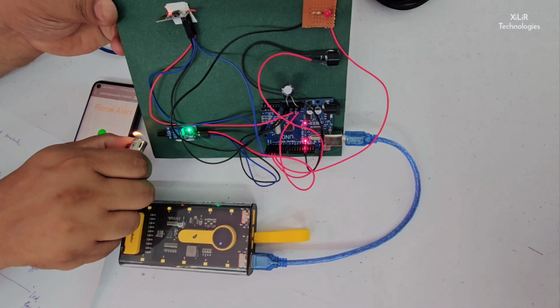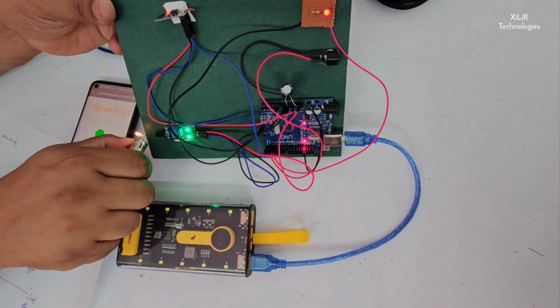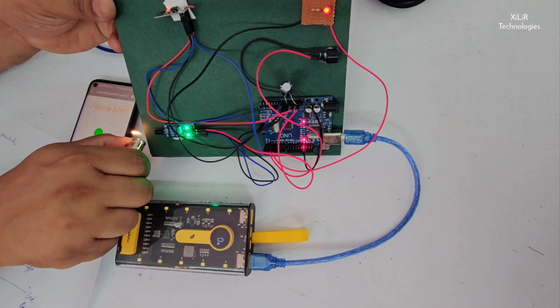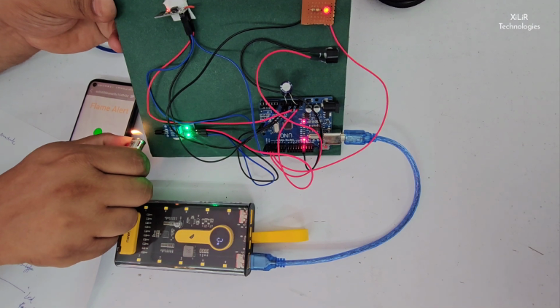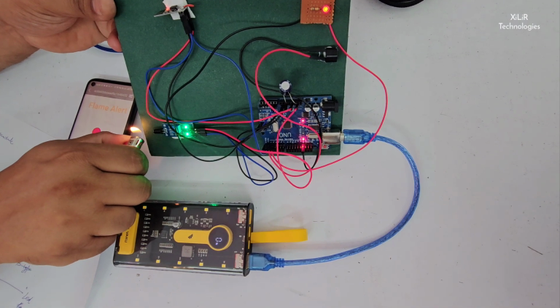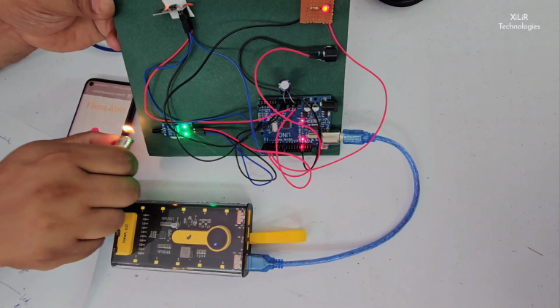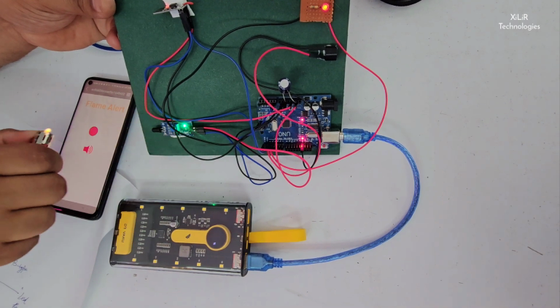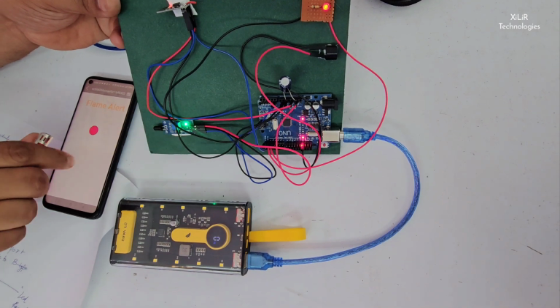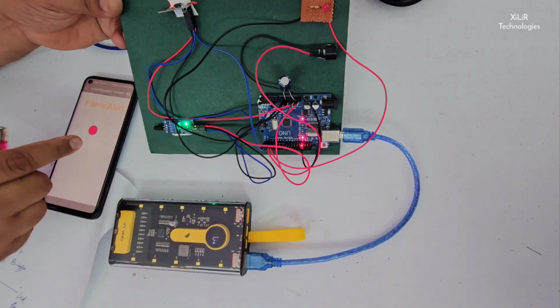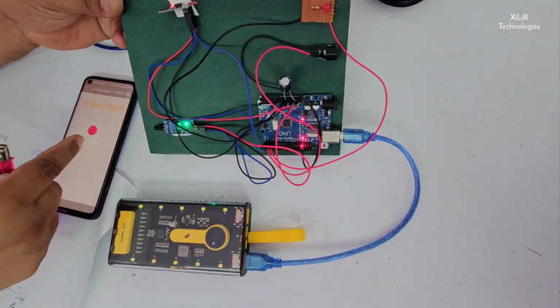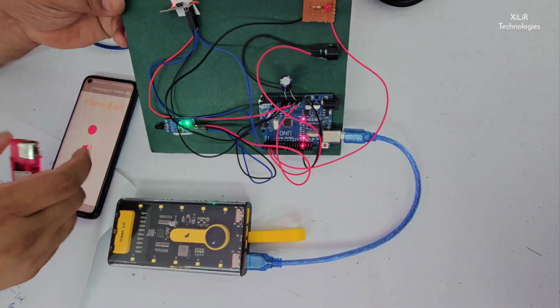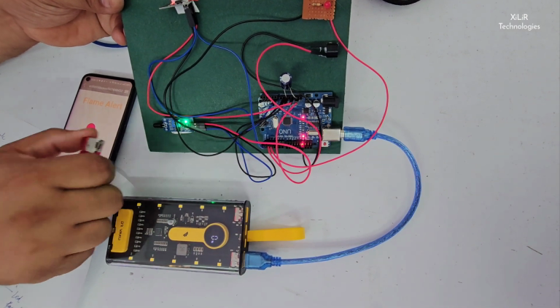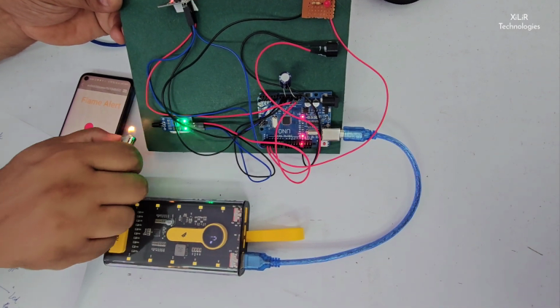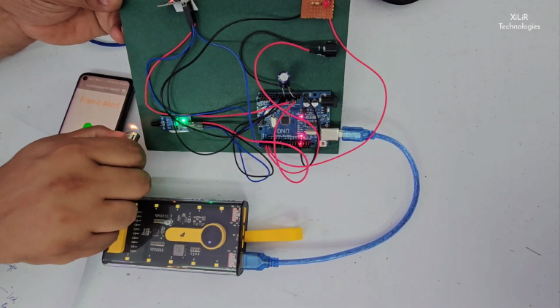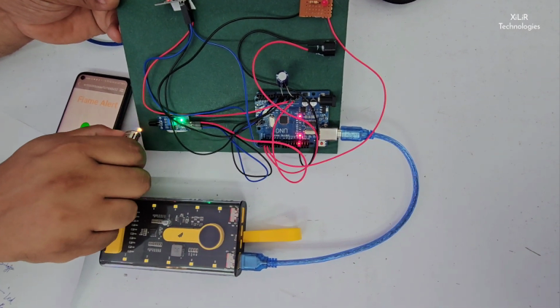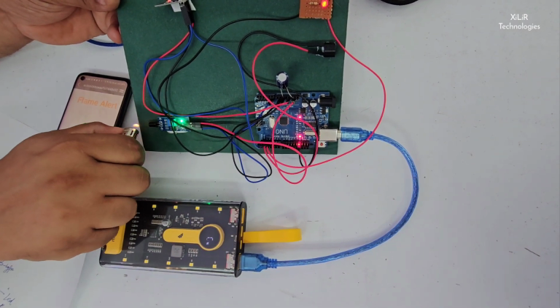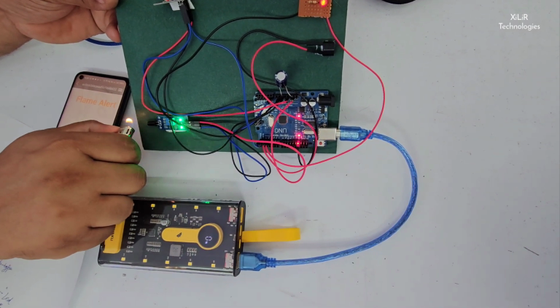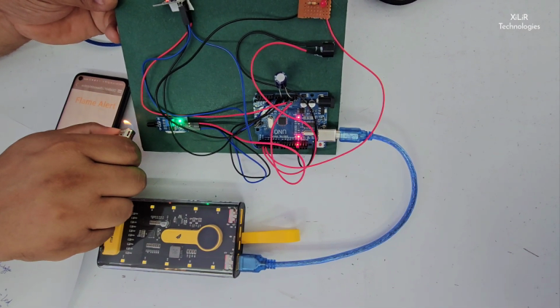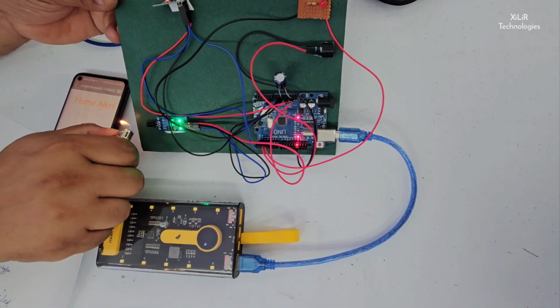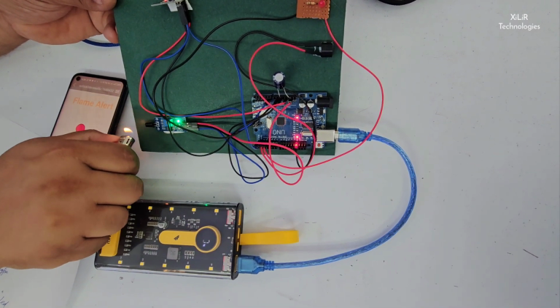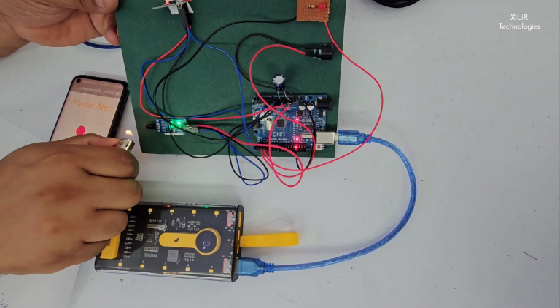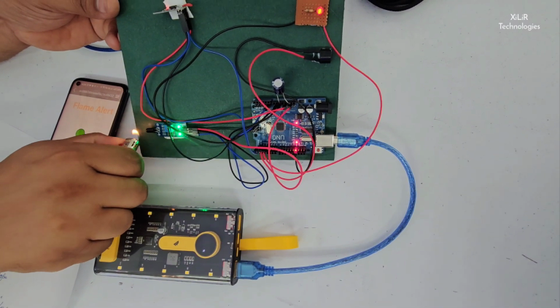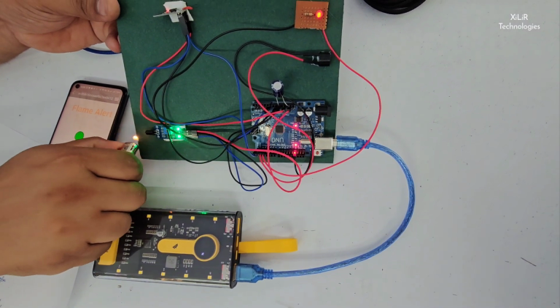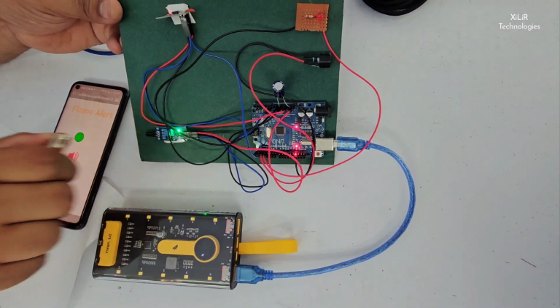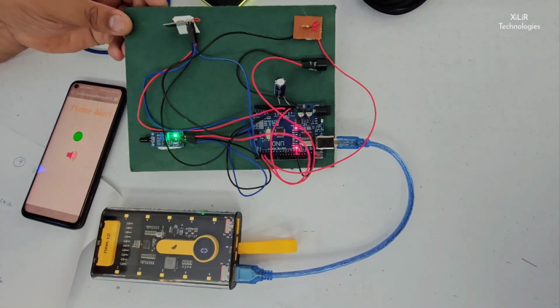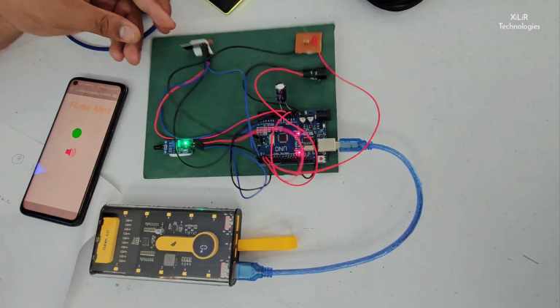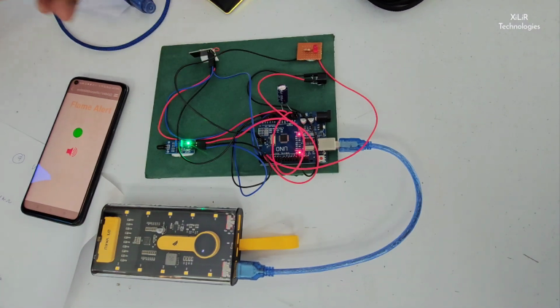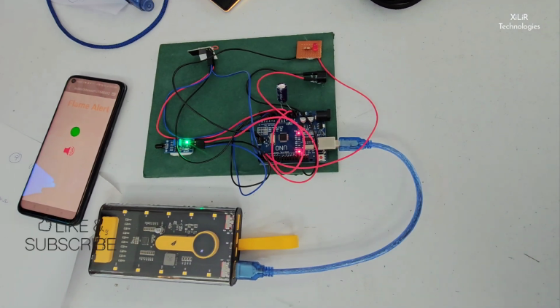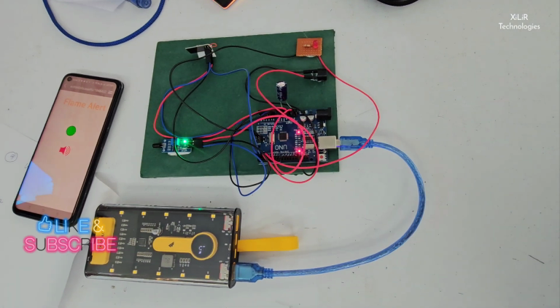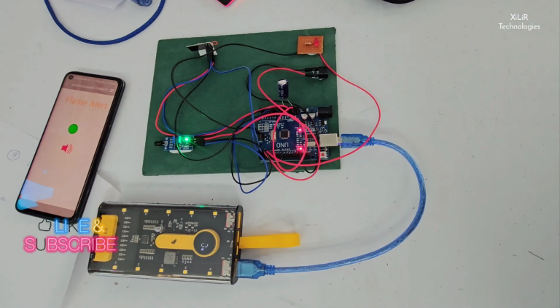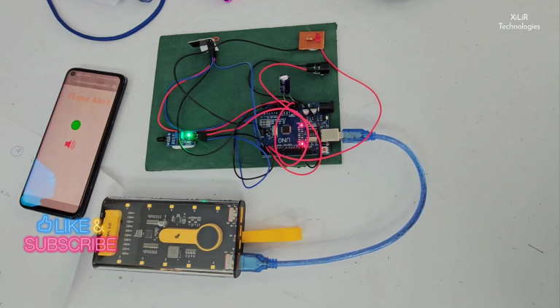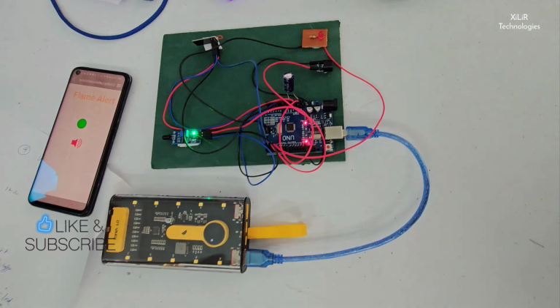If fire comes, the device will make sound. That's the project.